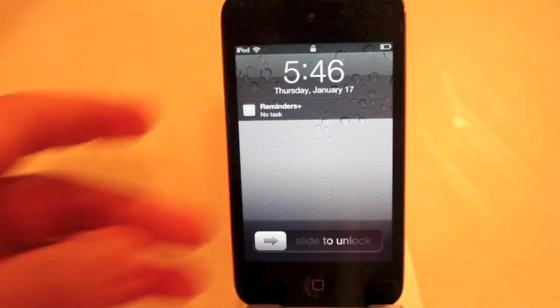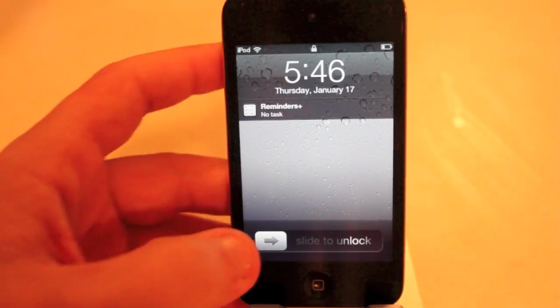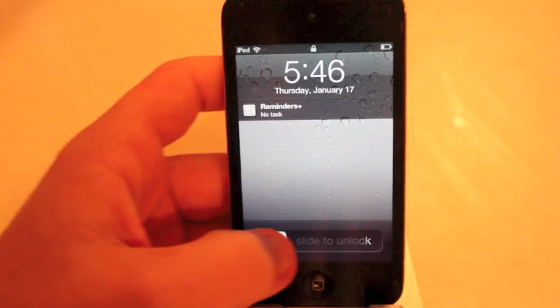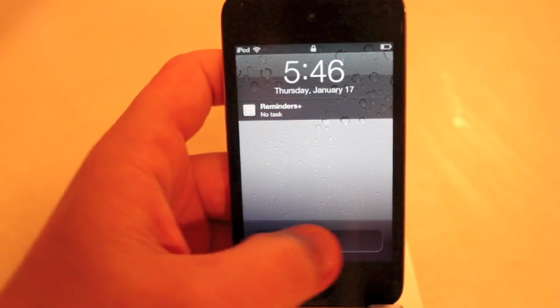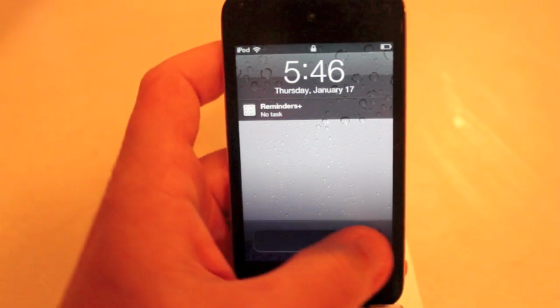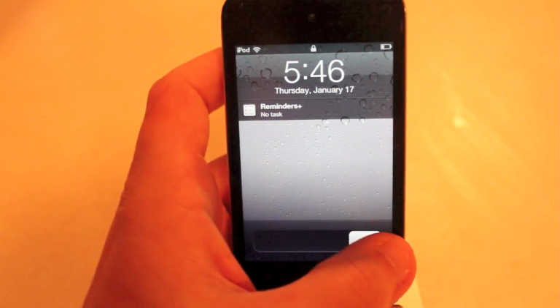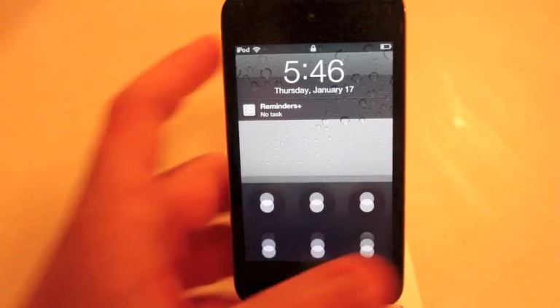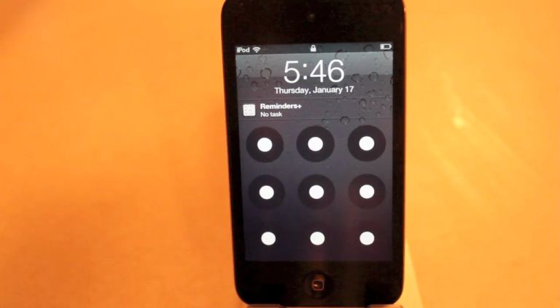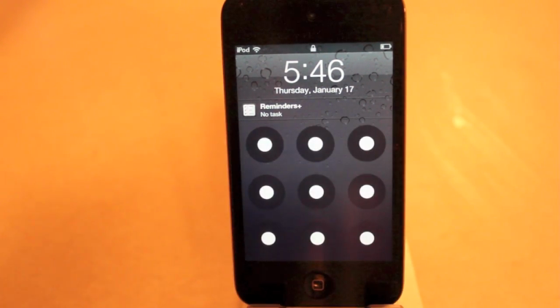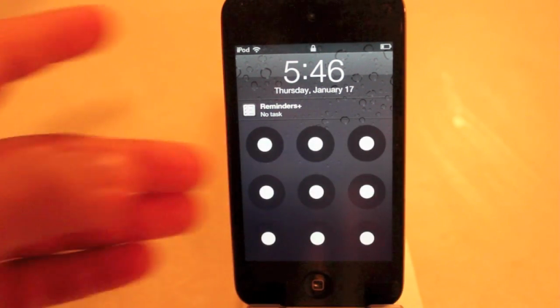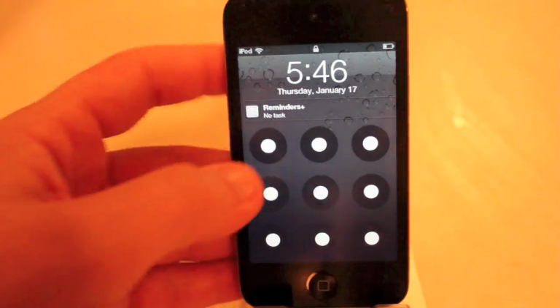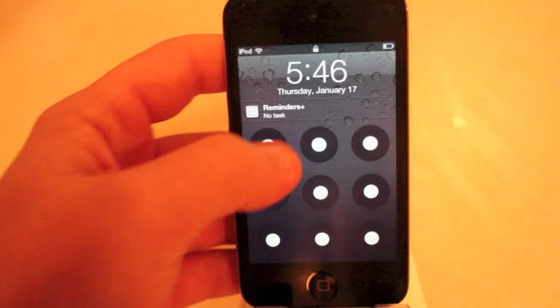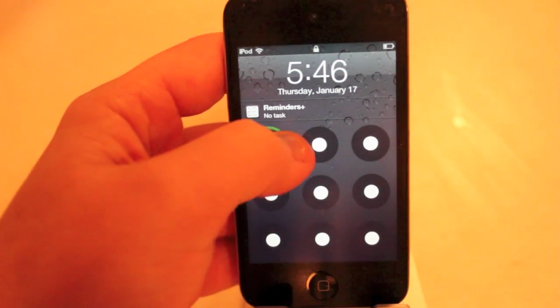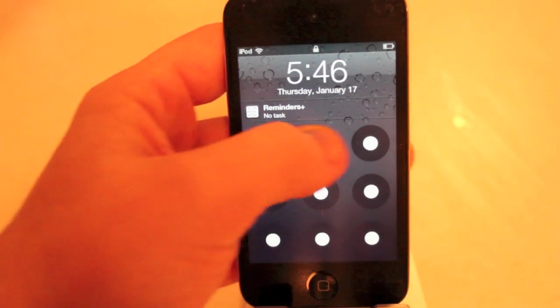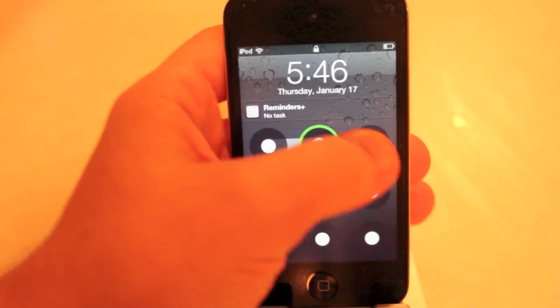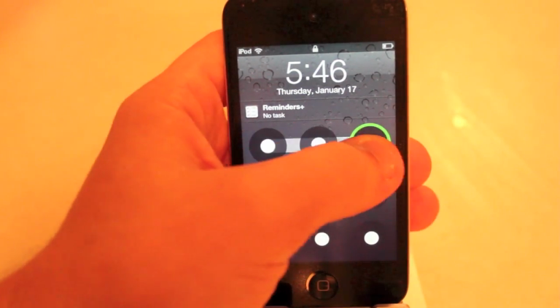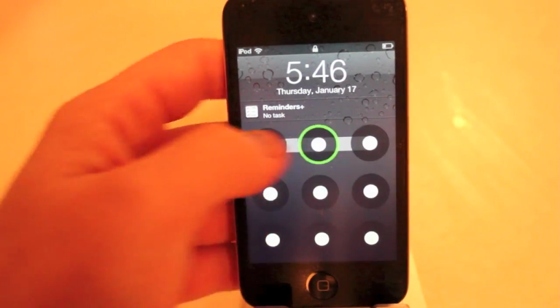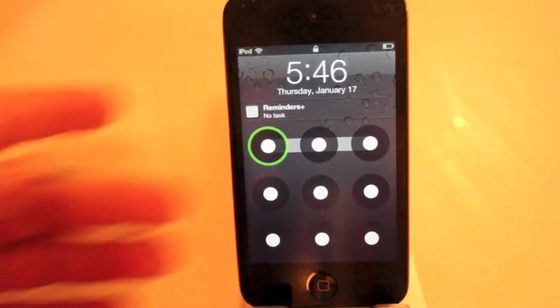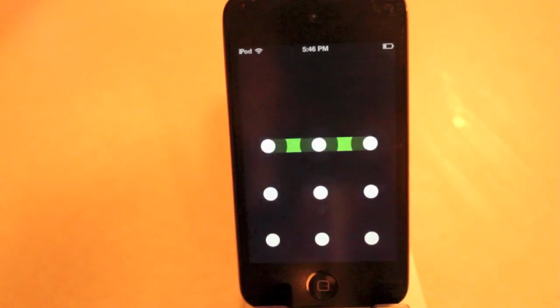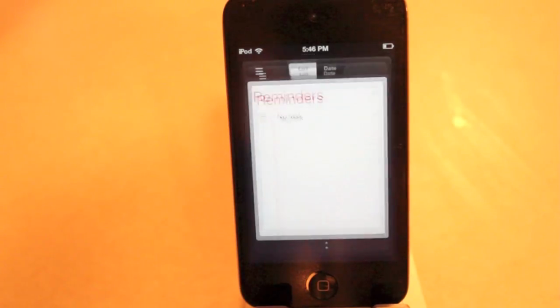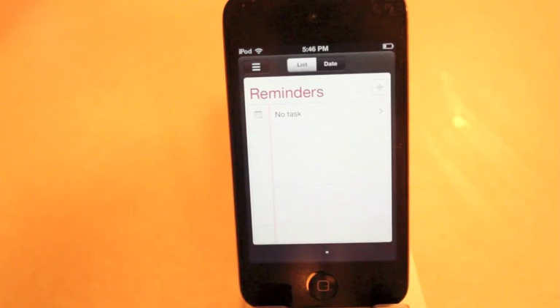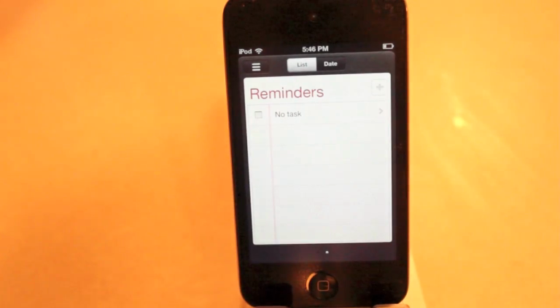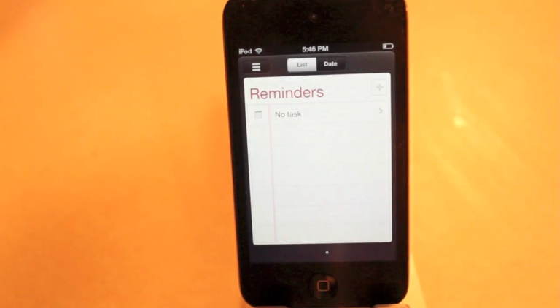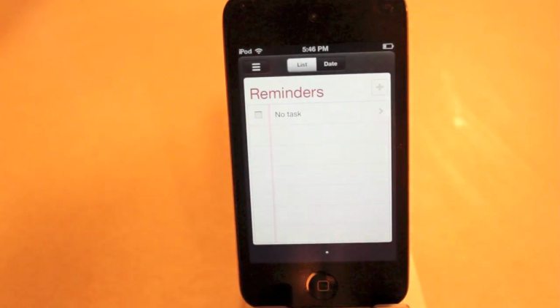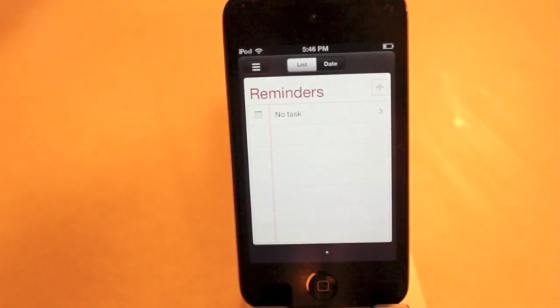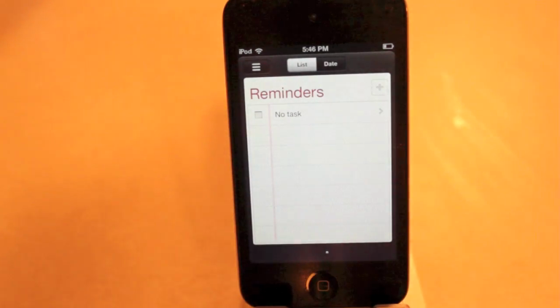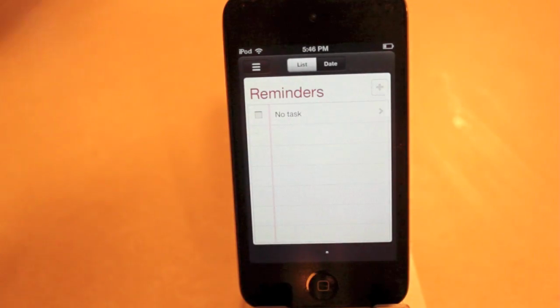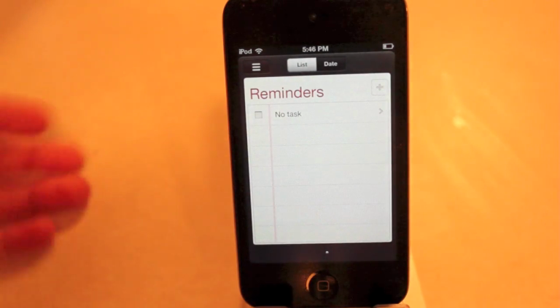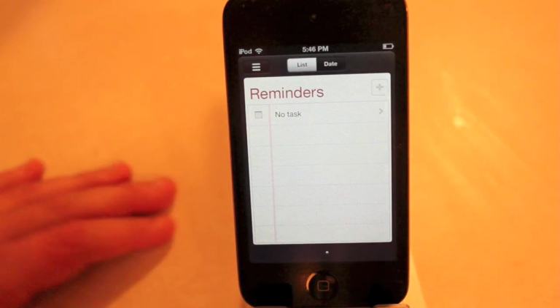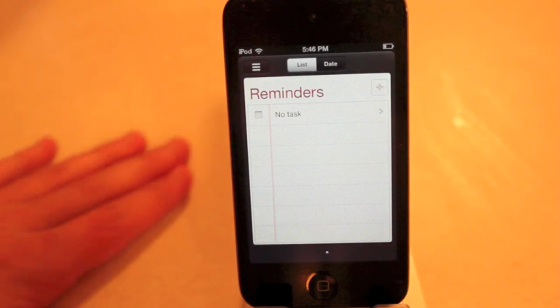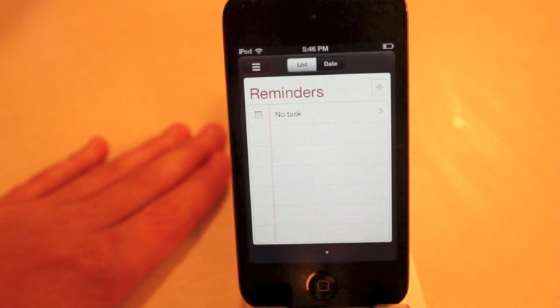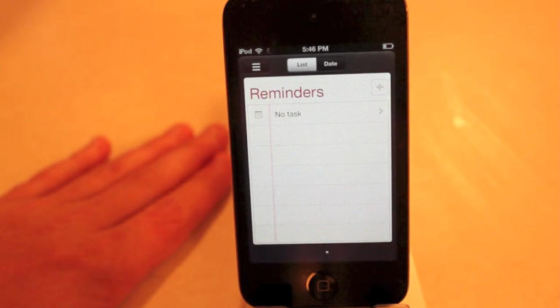Until that task is completed, it will be there. So it kind of will always remind you, which is something I like, because if there is something I really need to remember, Reminders Plus might just save my butt.